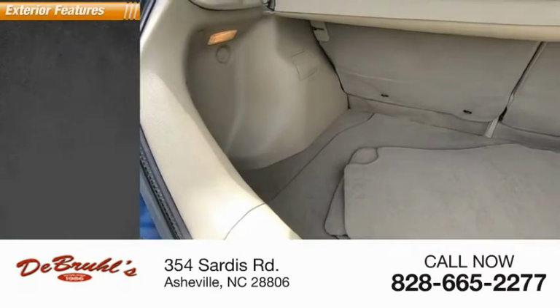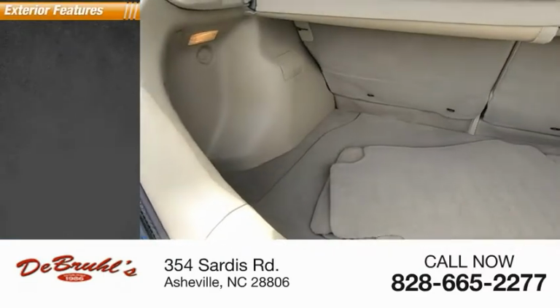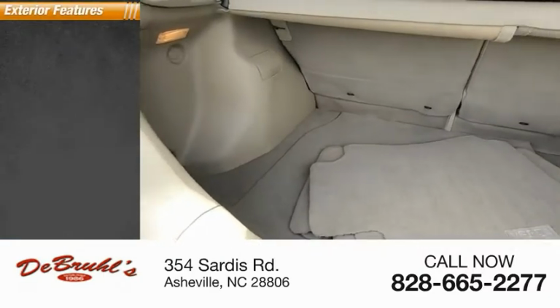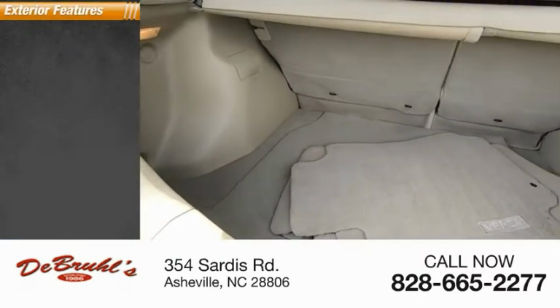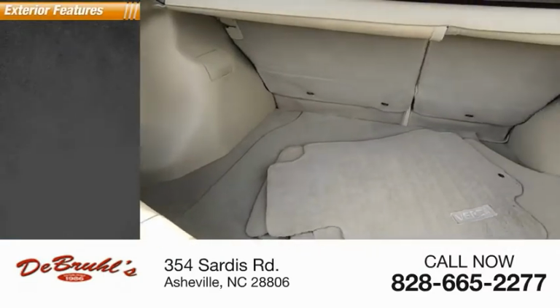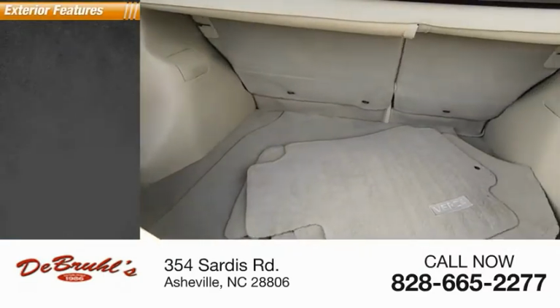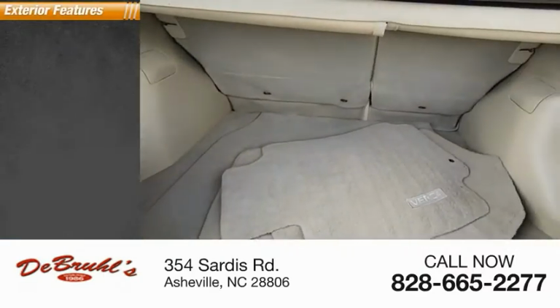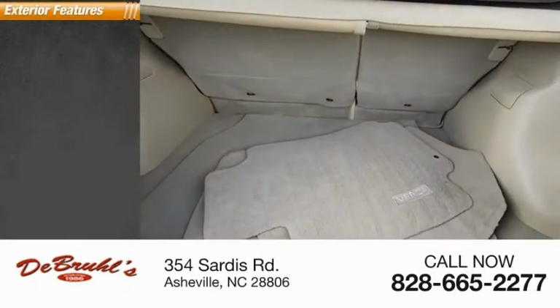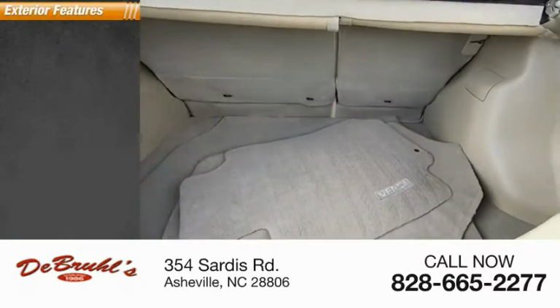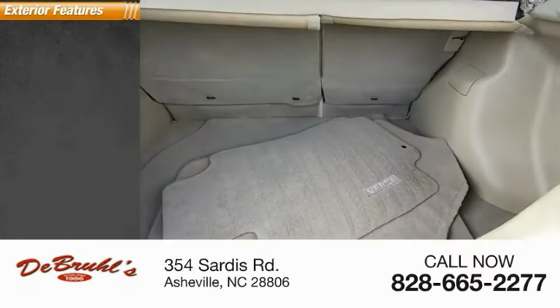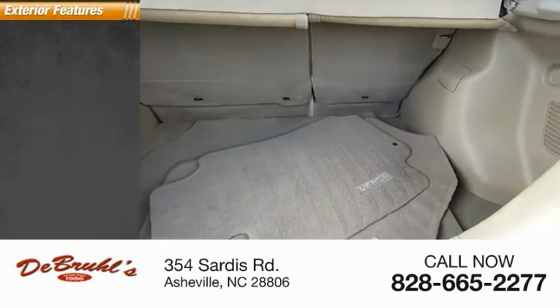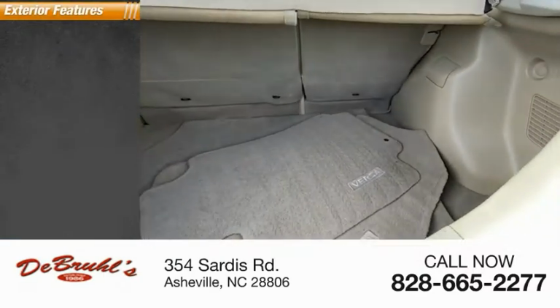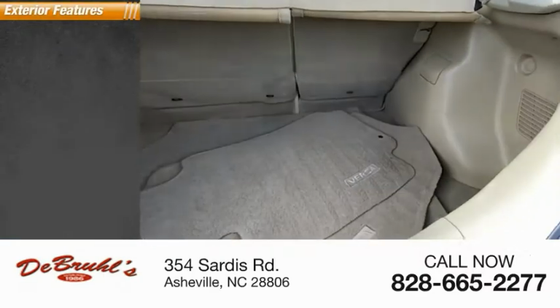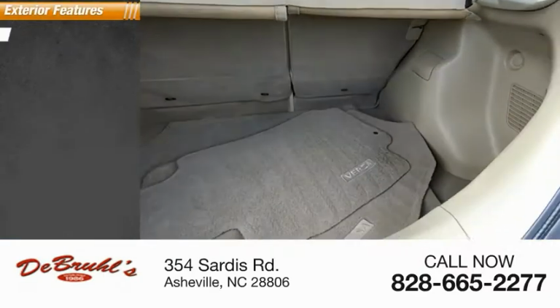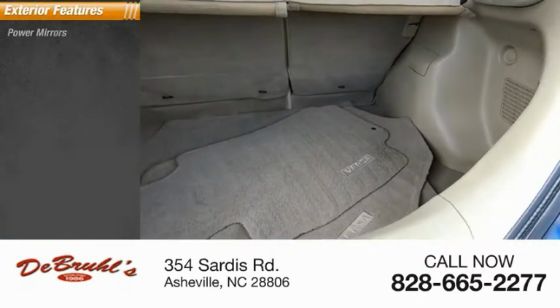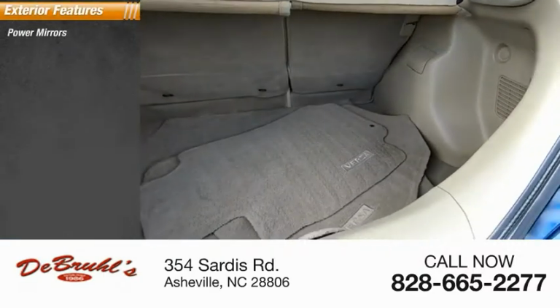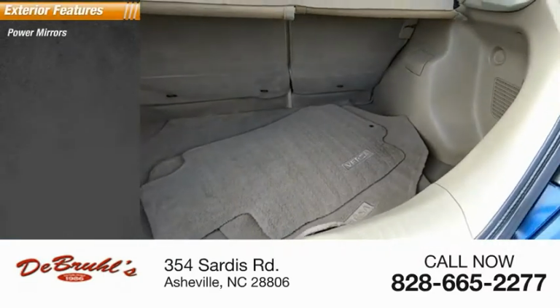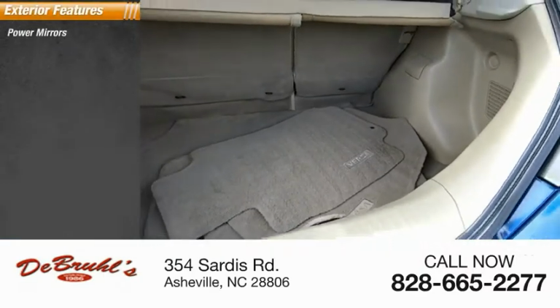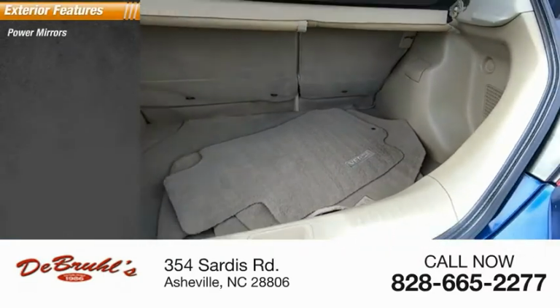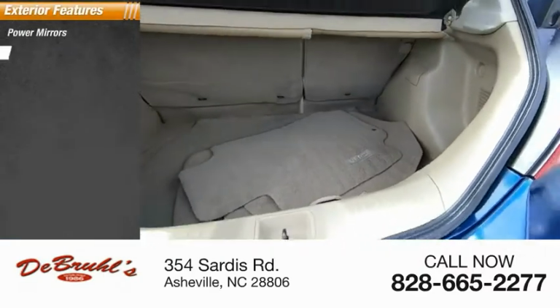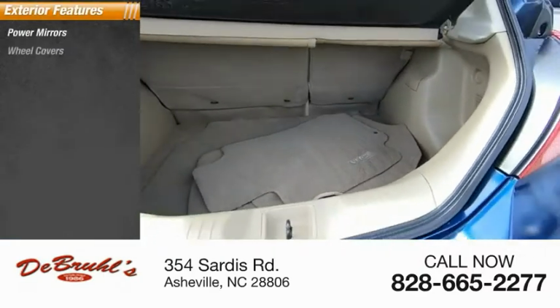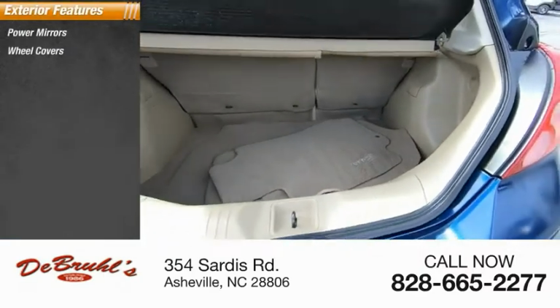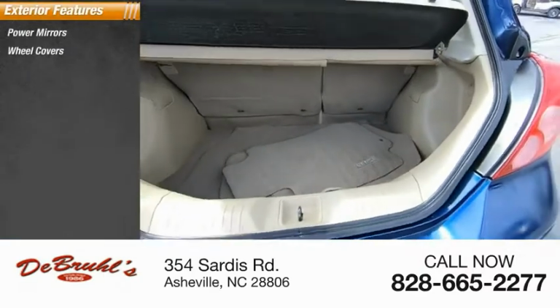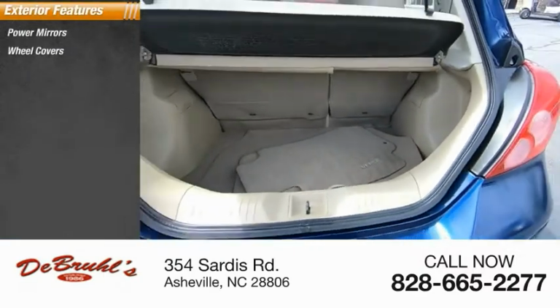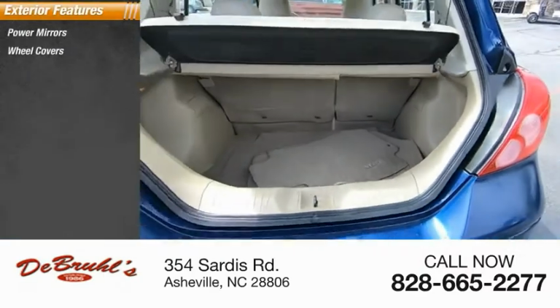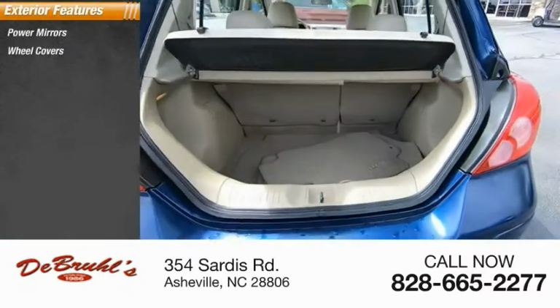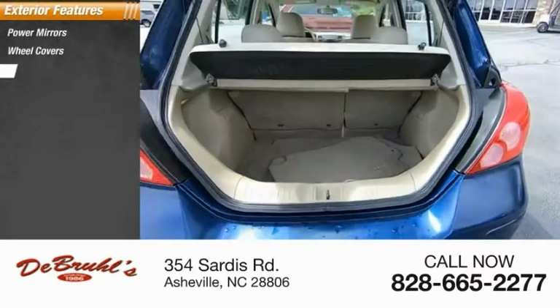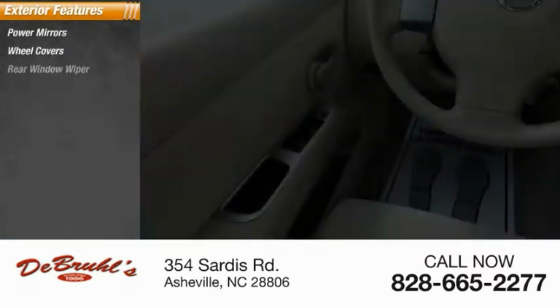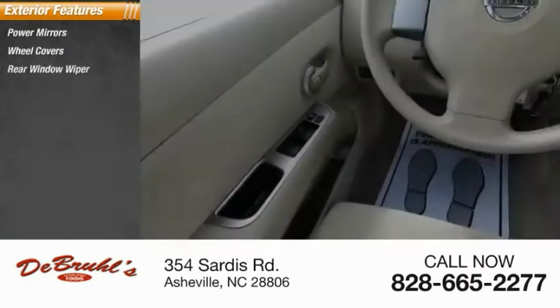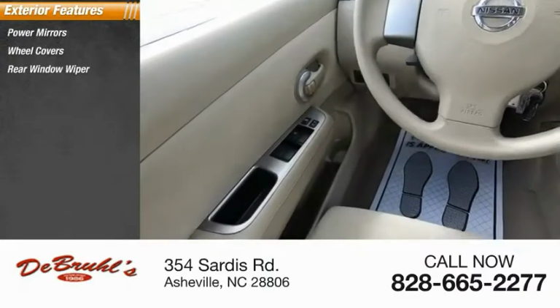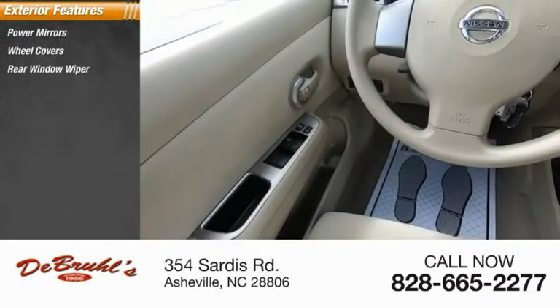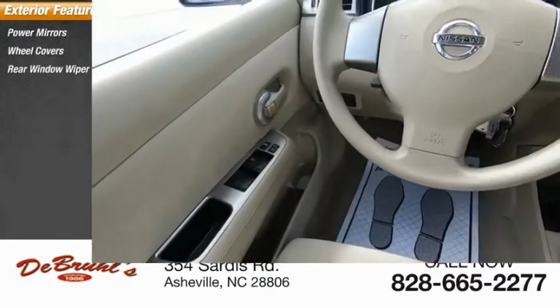Here are some of this vehicle's great options: power mirrors, wheel covers, rear window wiper.